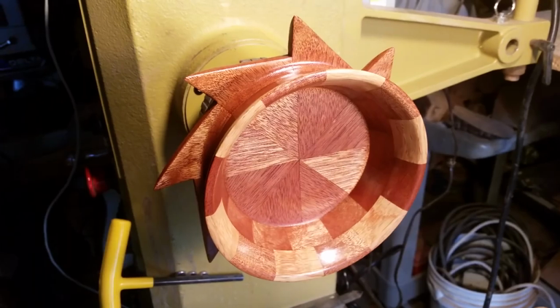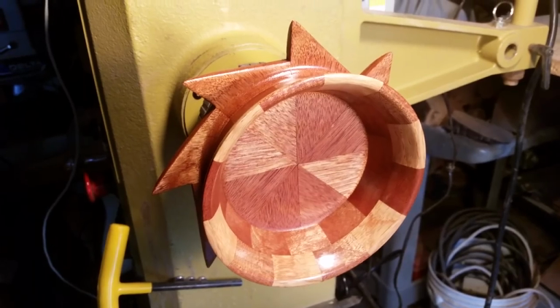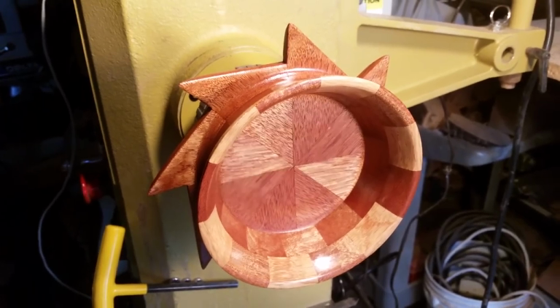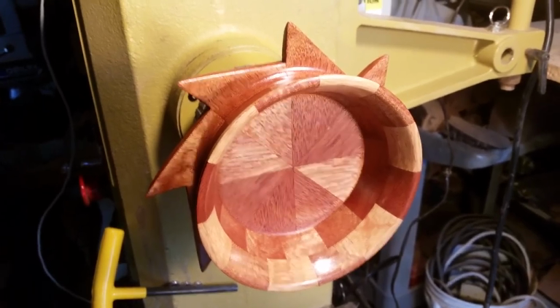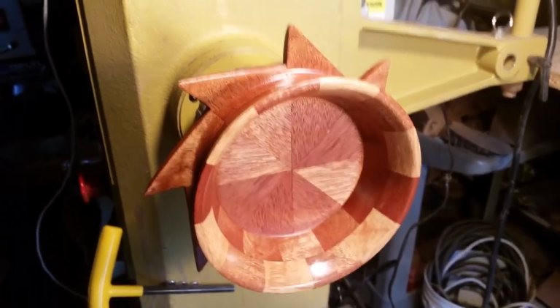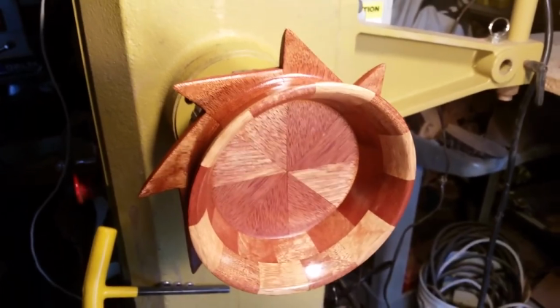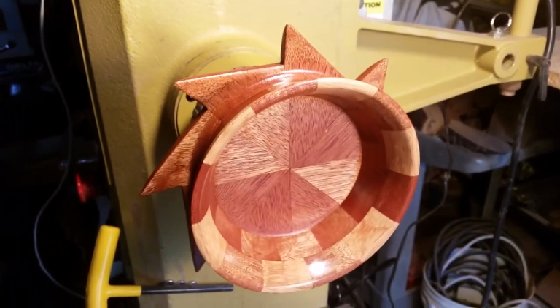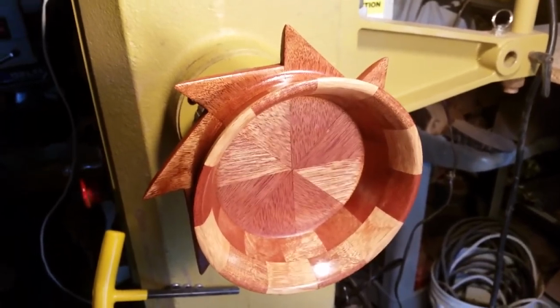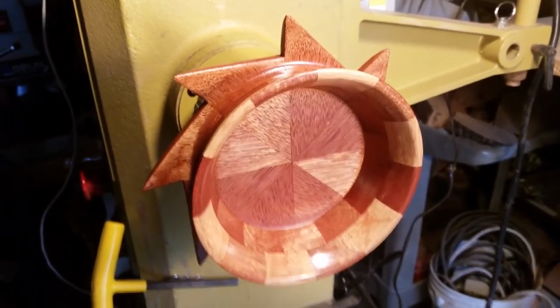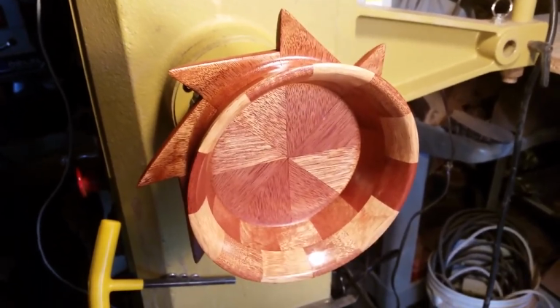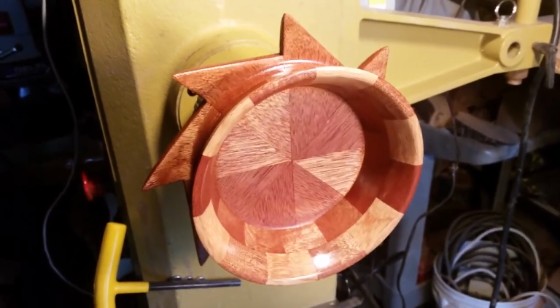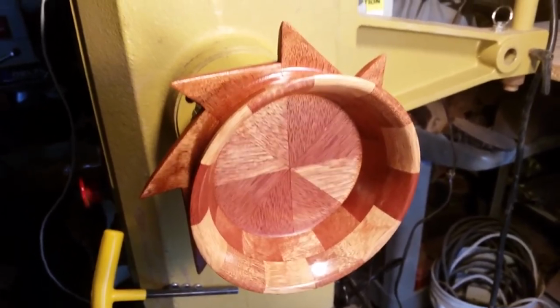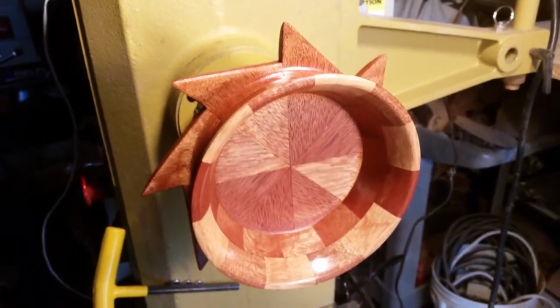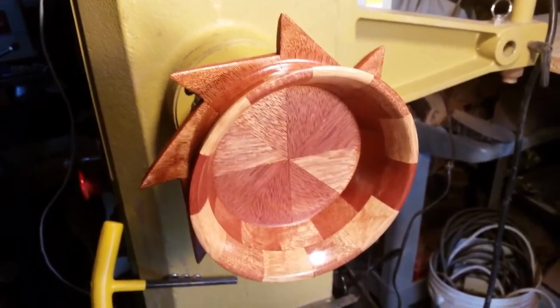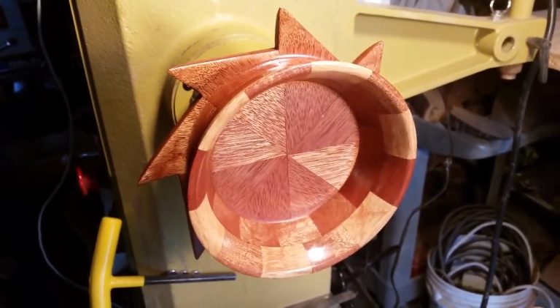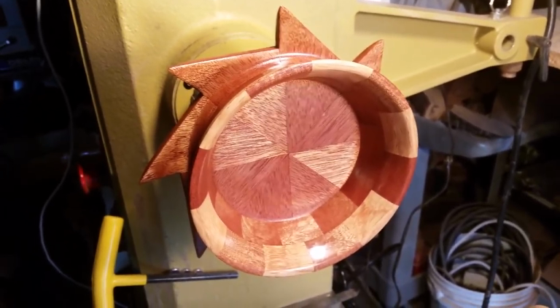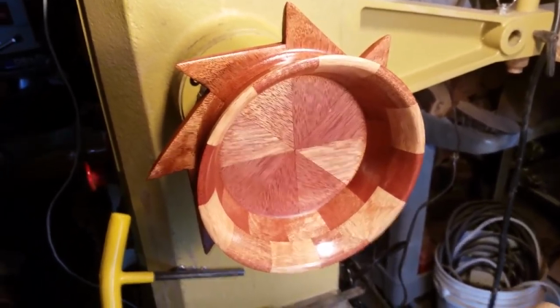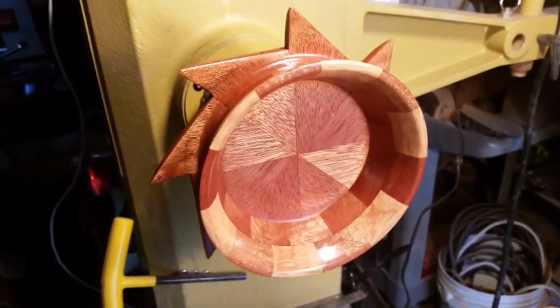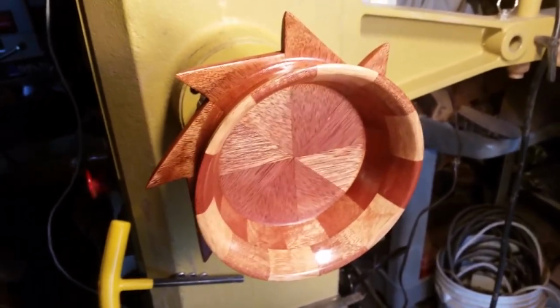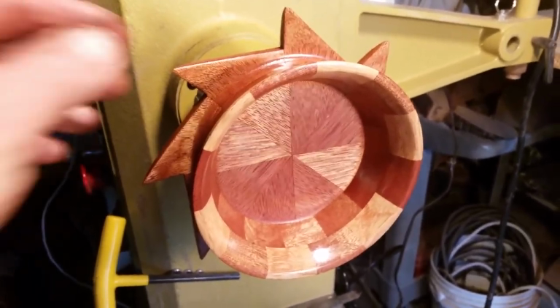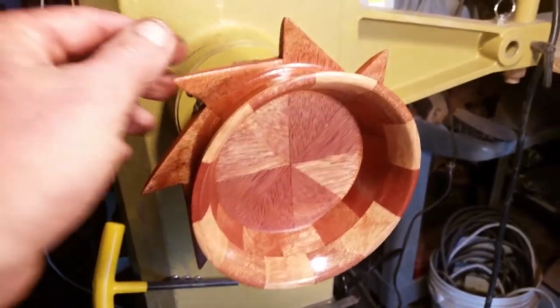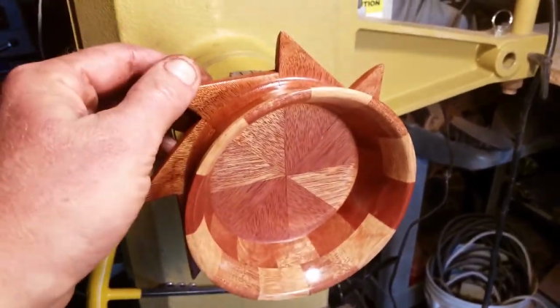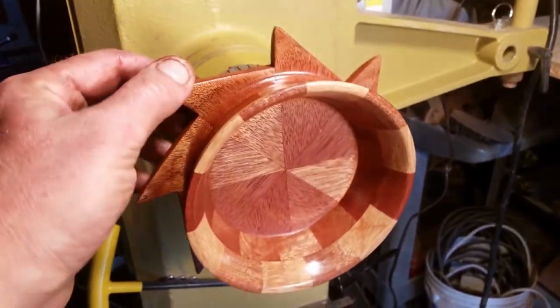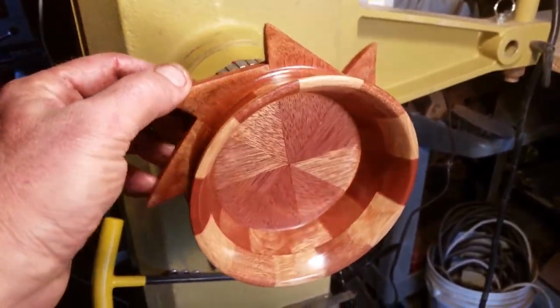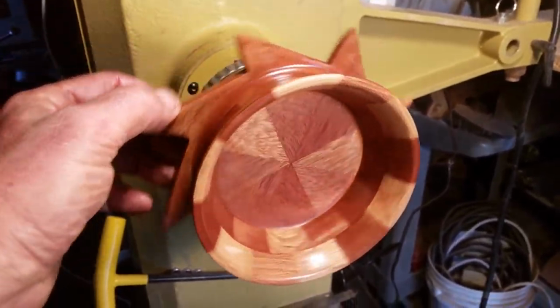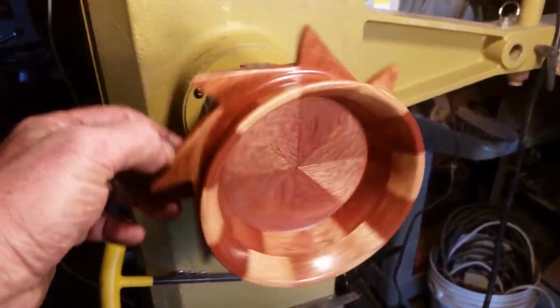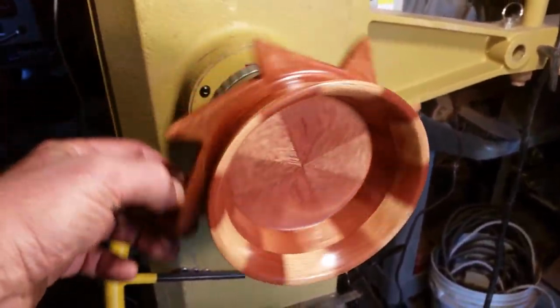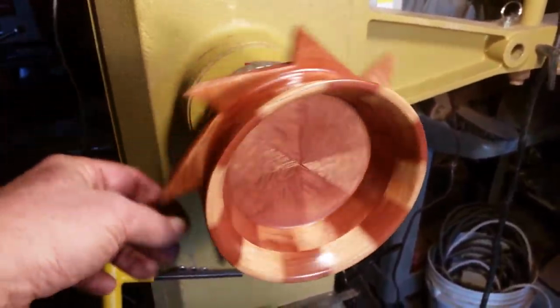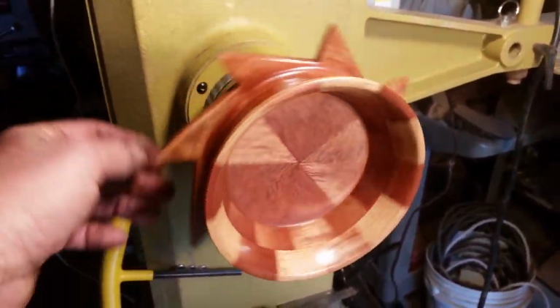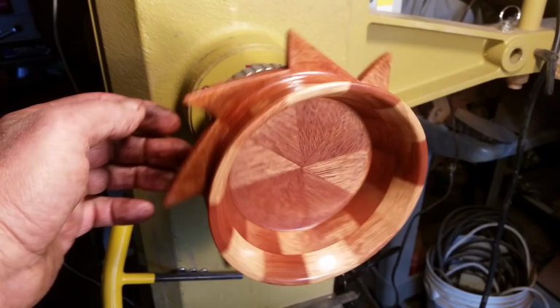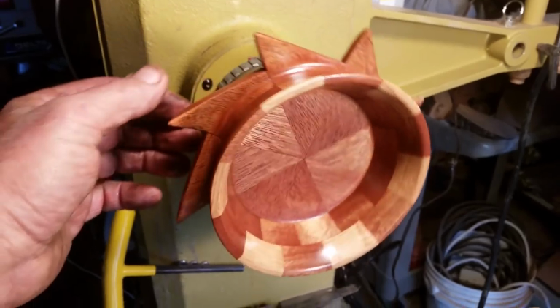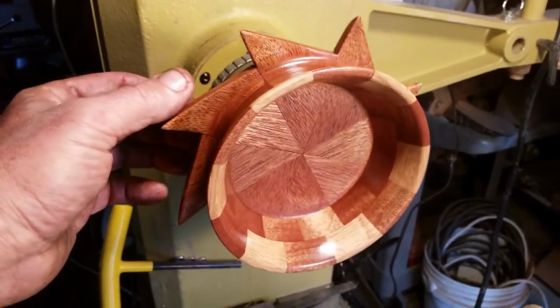Thanks for watching this quick little episode of The Naked Turner. I just wanted to show you something I'm working on.